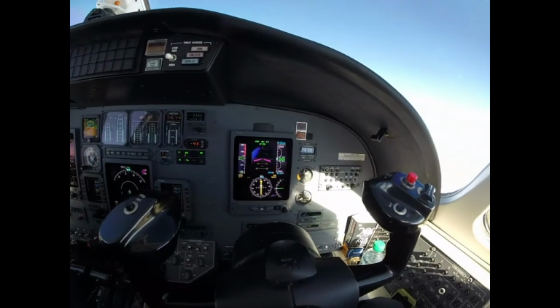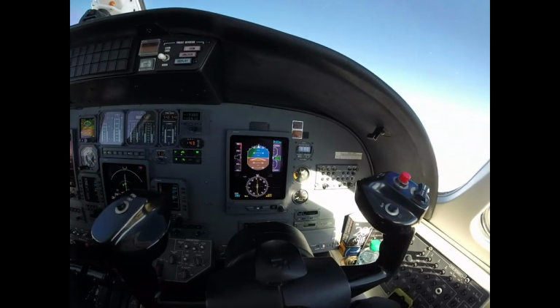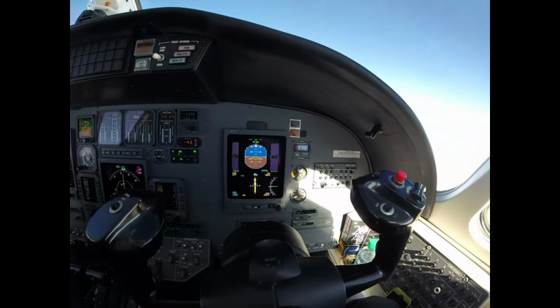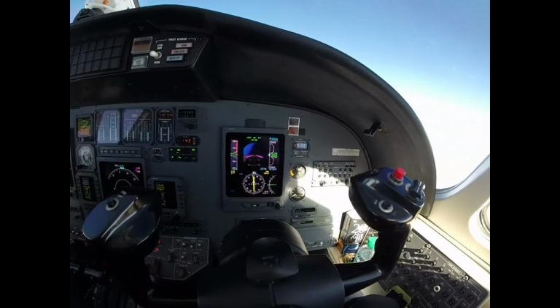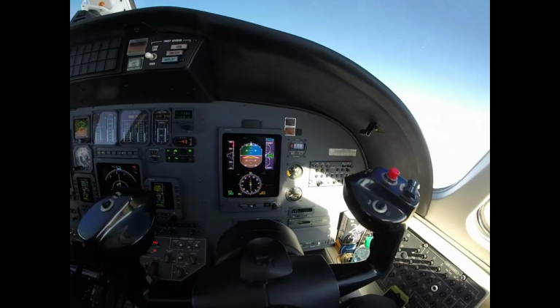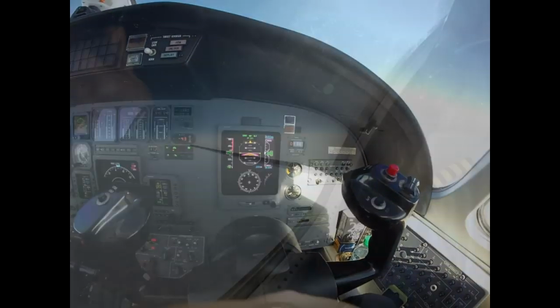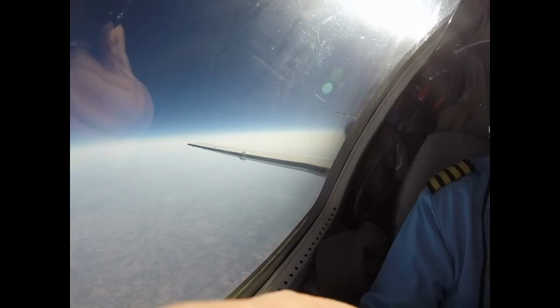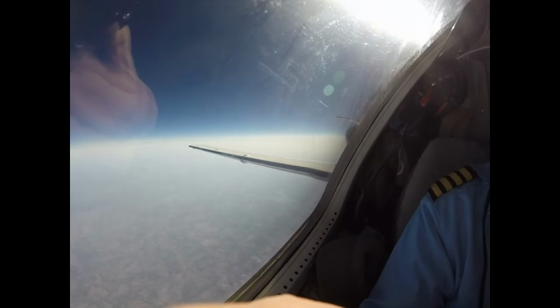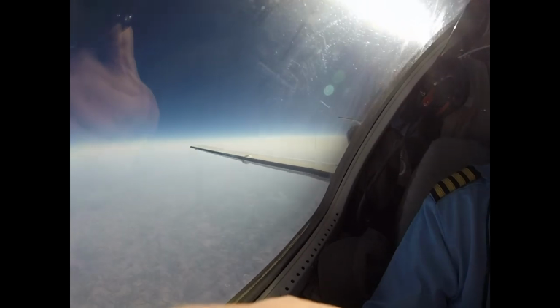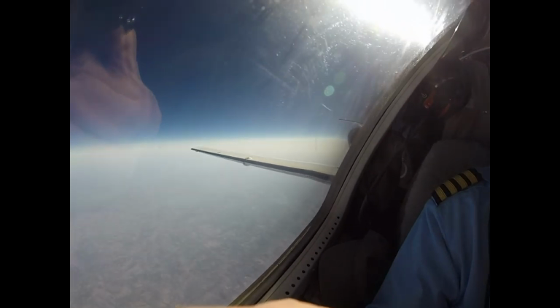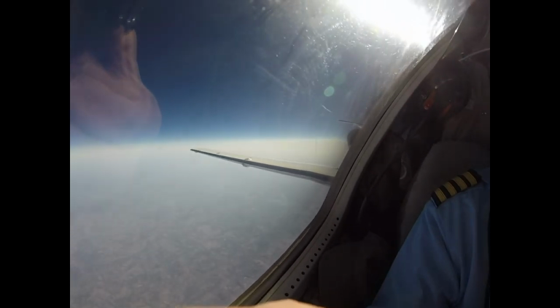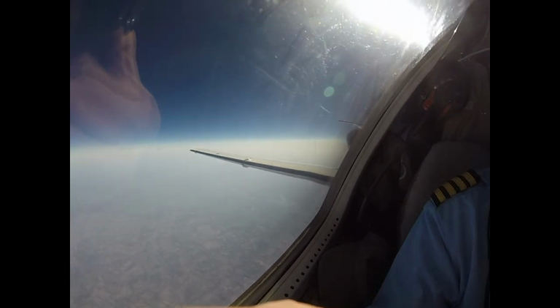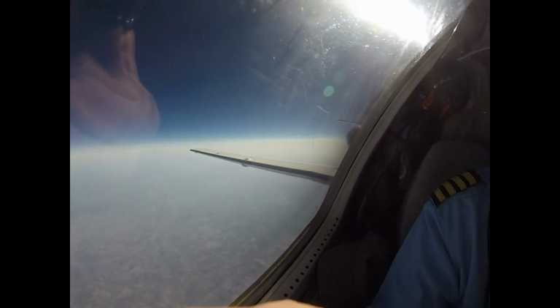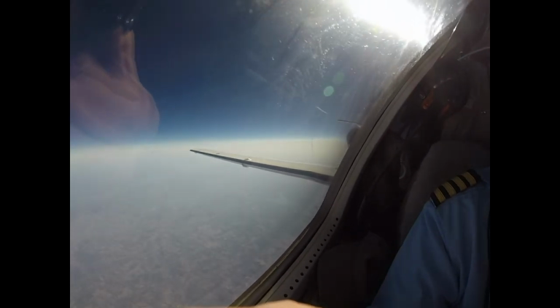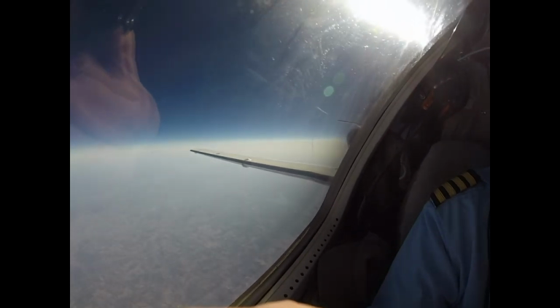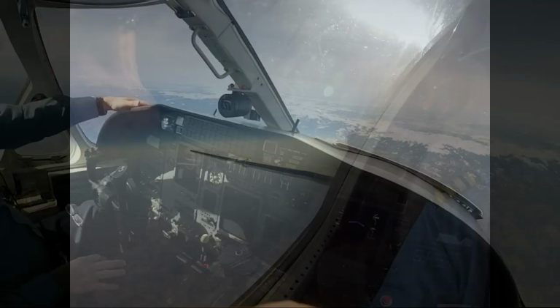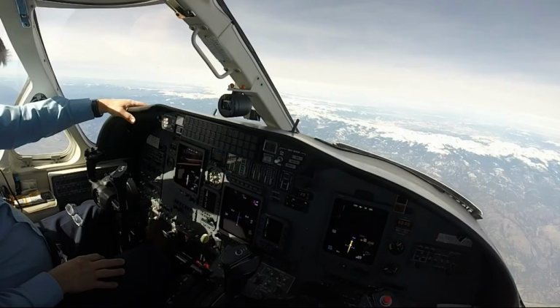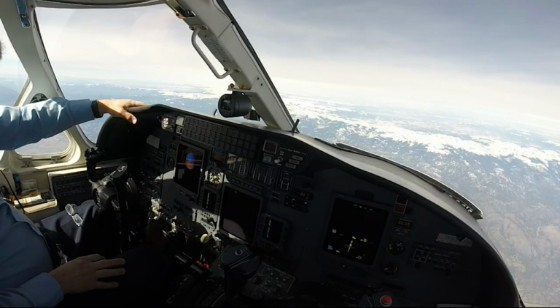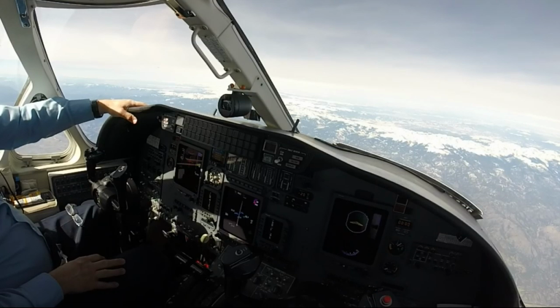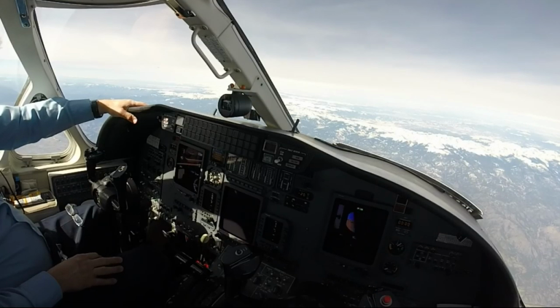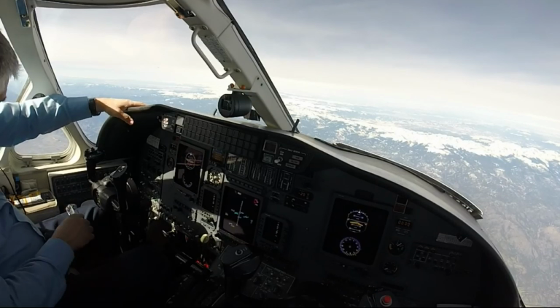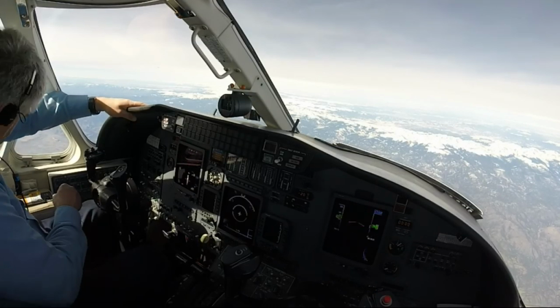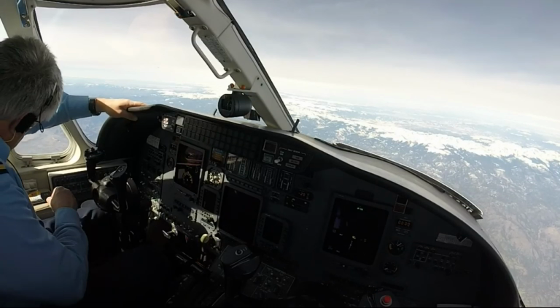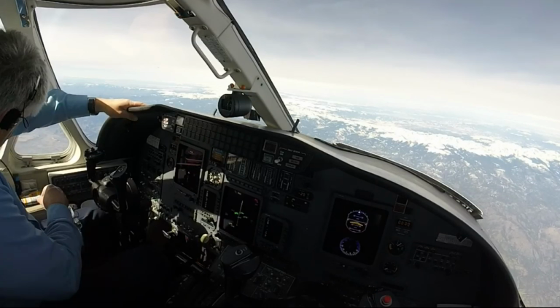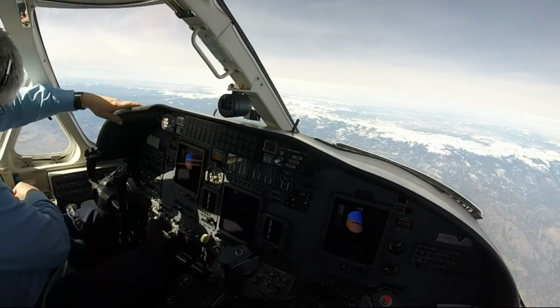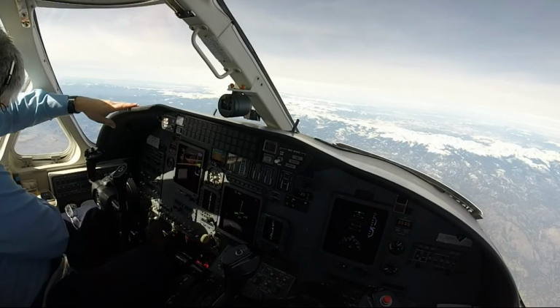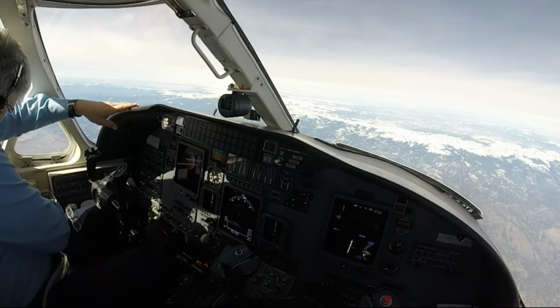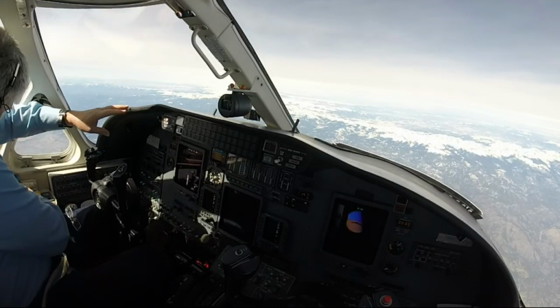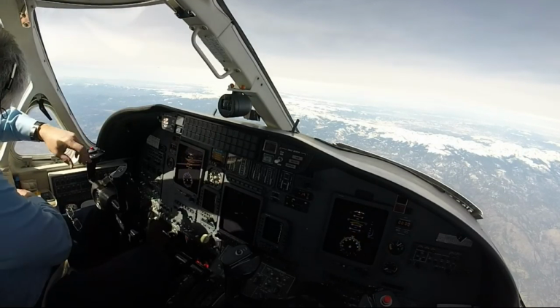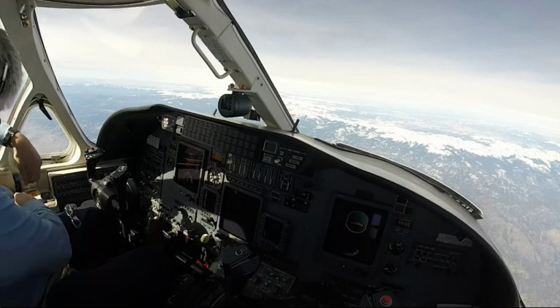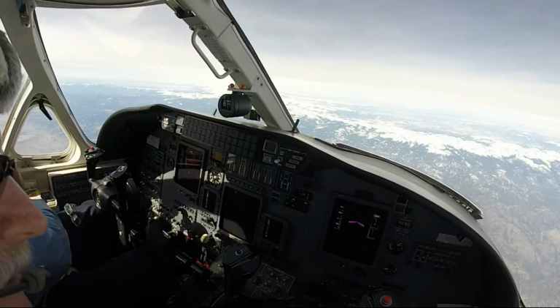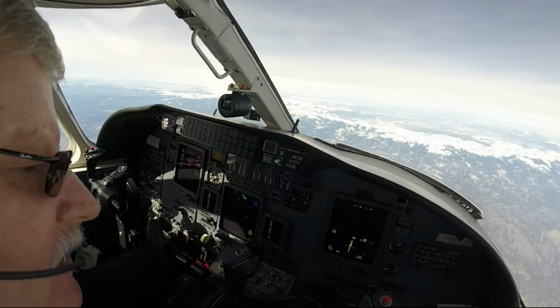How has the ride been today in the line? Top of 798, so far no complaints. Alright.